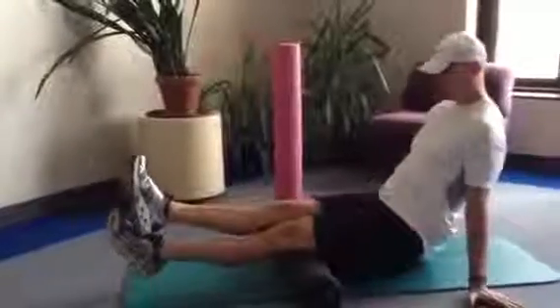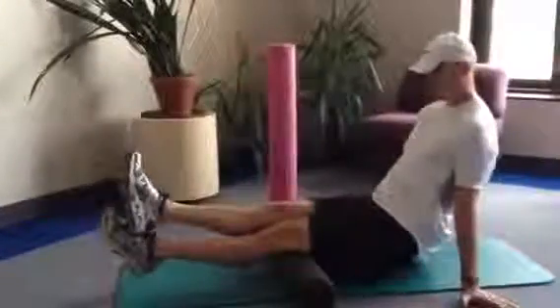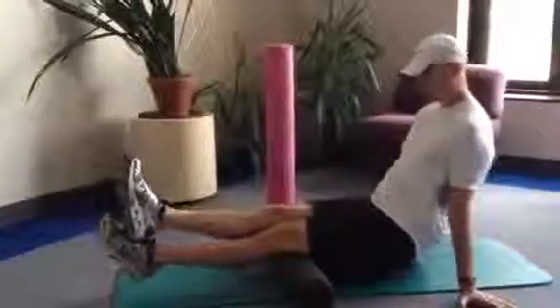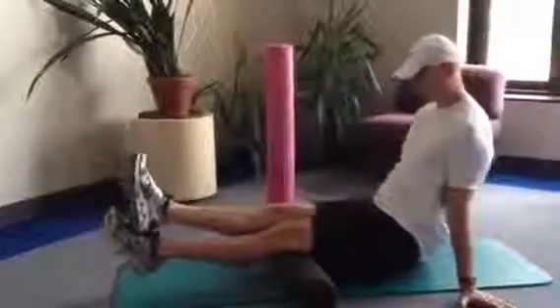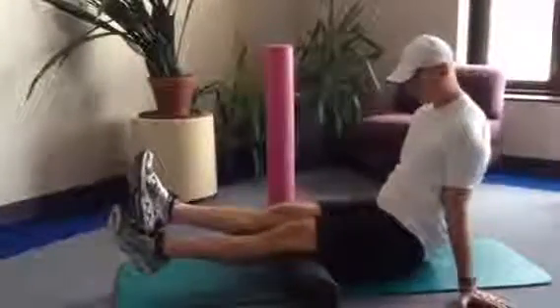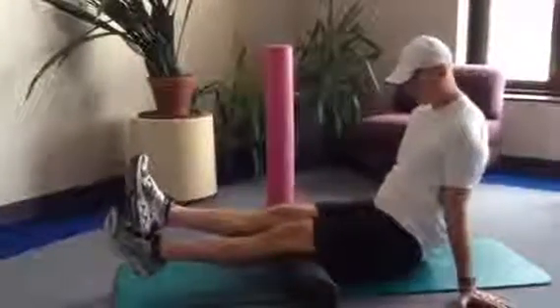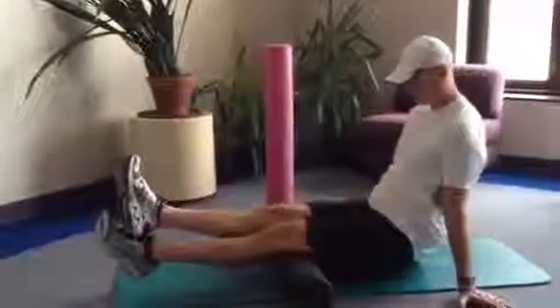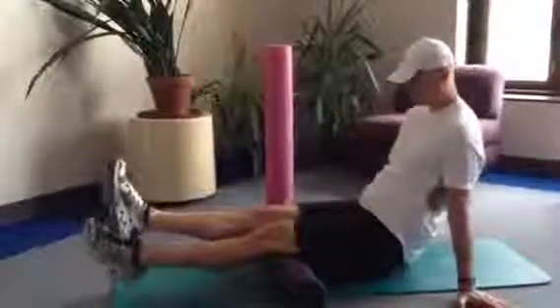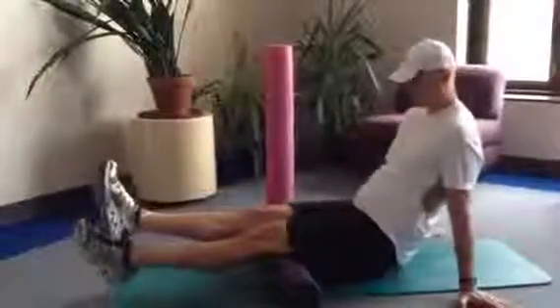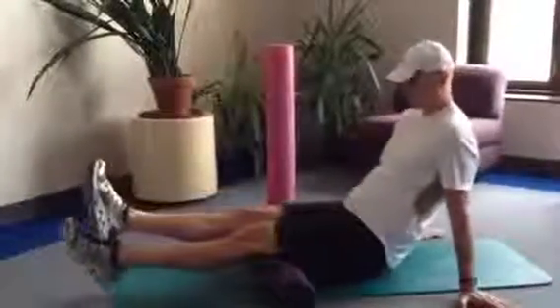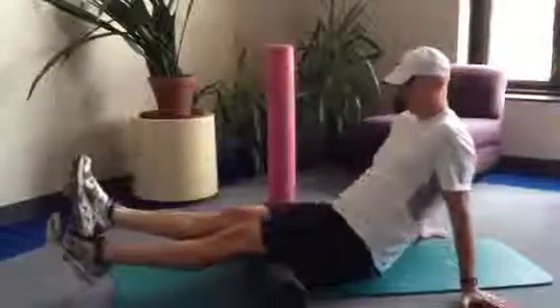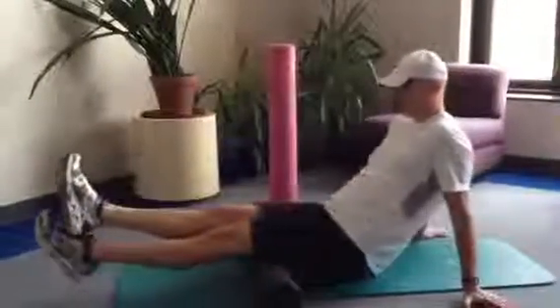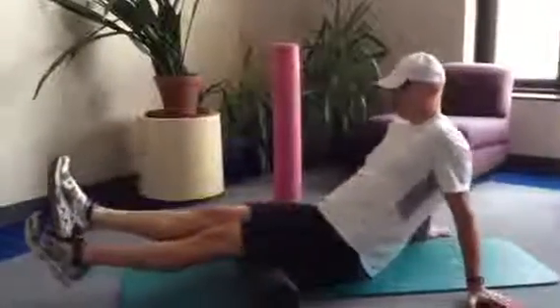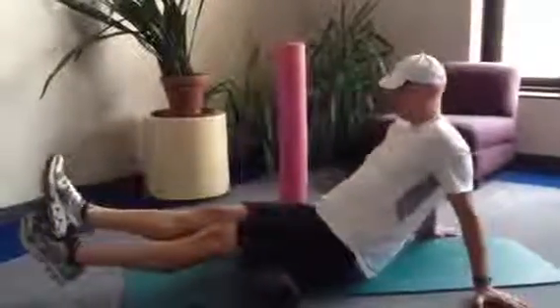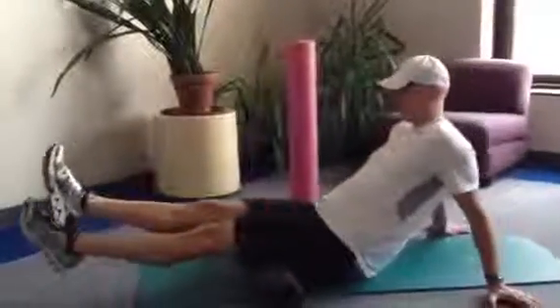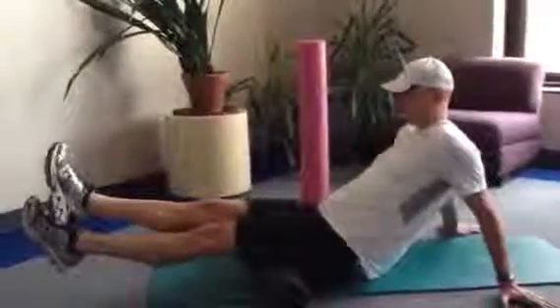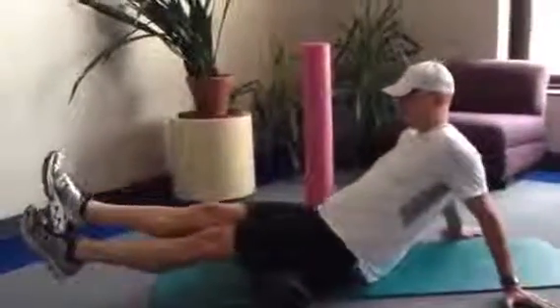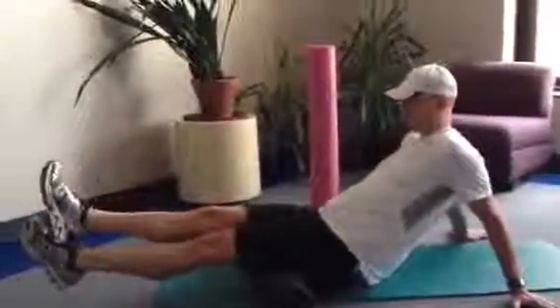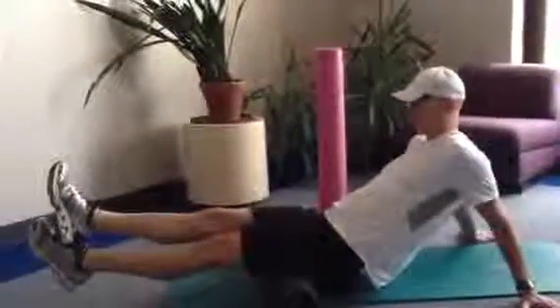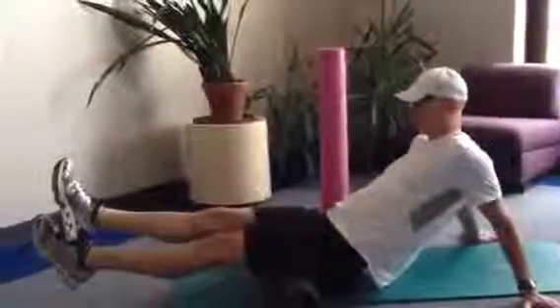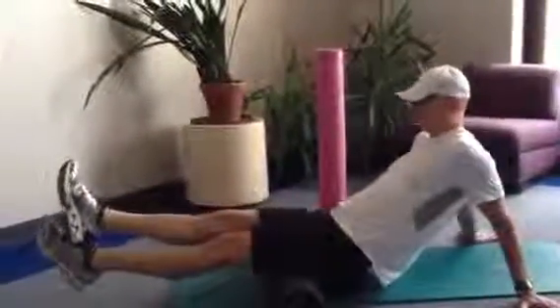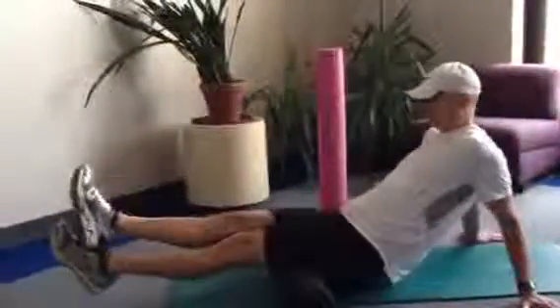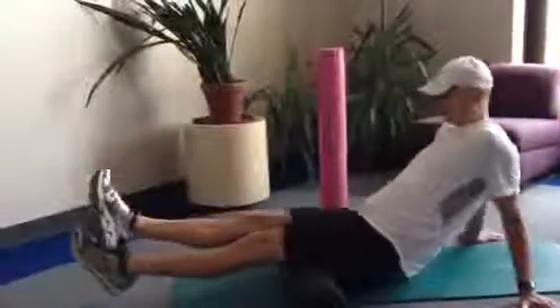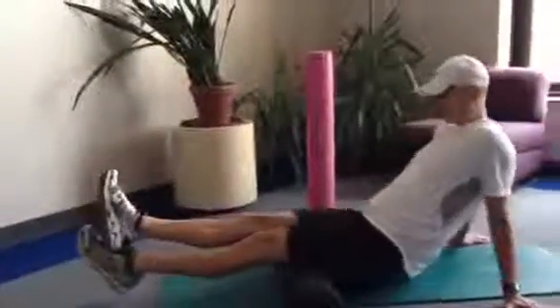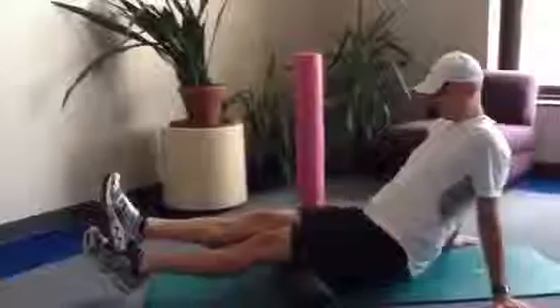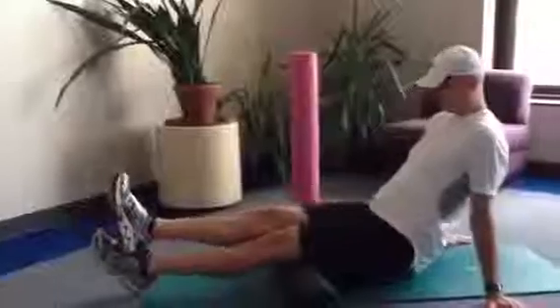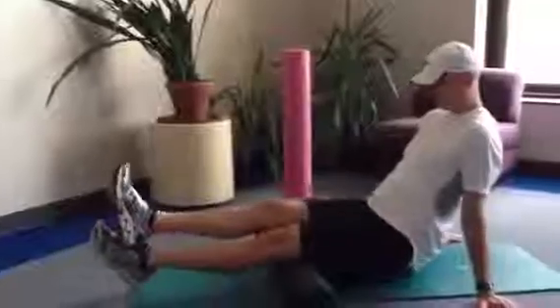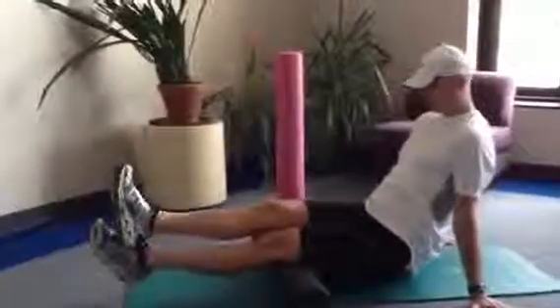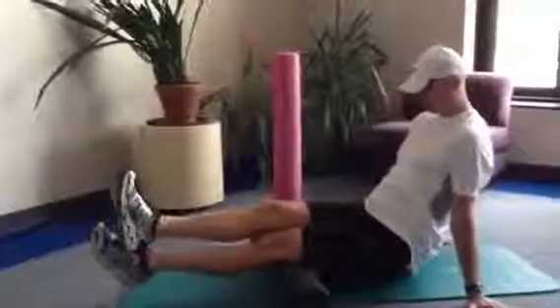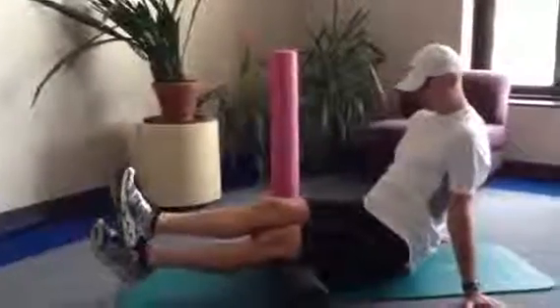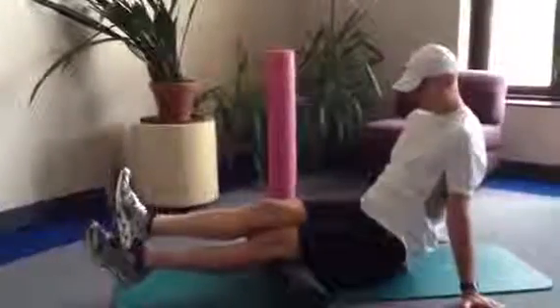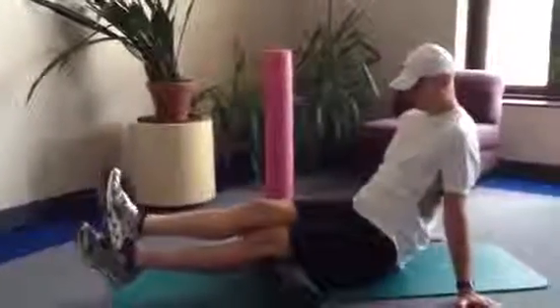A more advanced technique, as Rob will demonstrate, is lifting of one foot and shifting the weight onto the working hamstring.